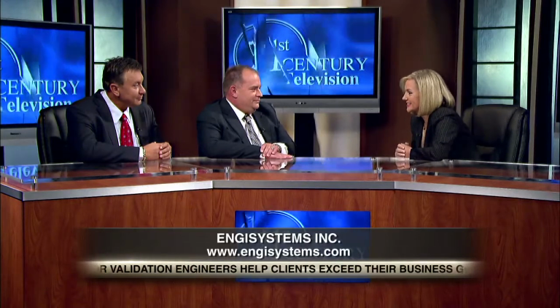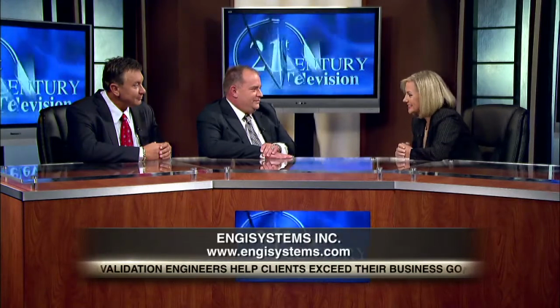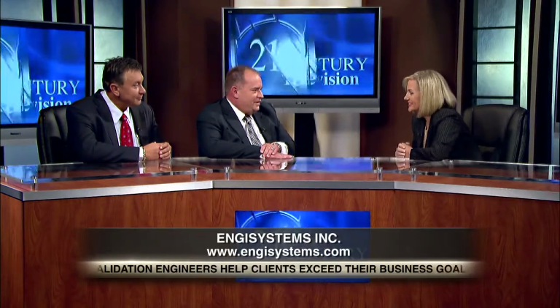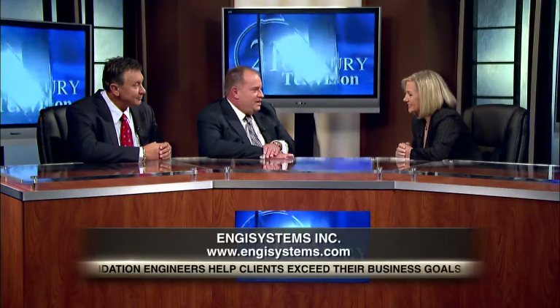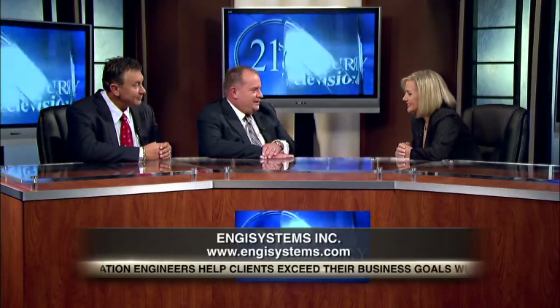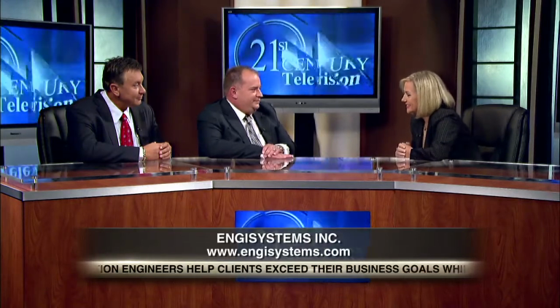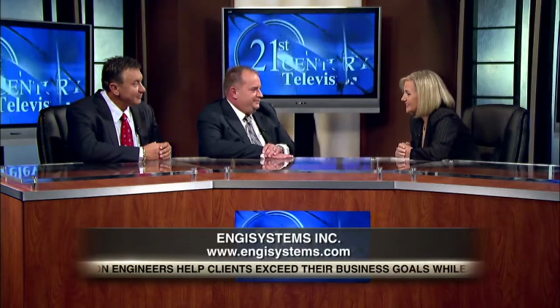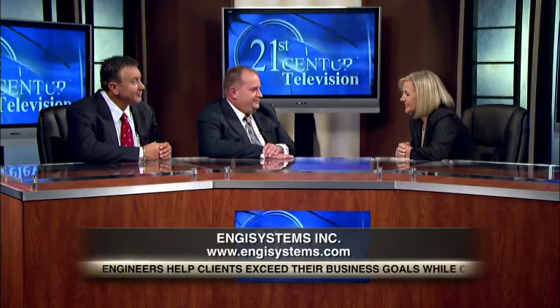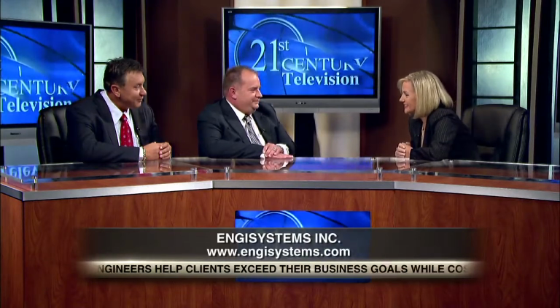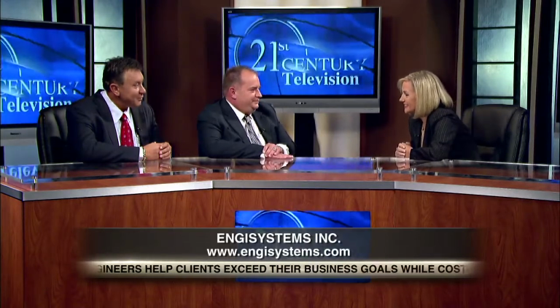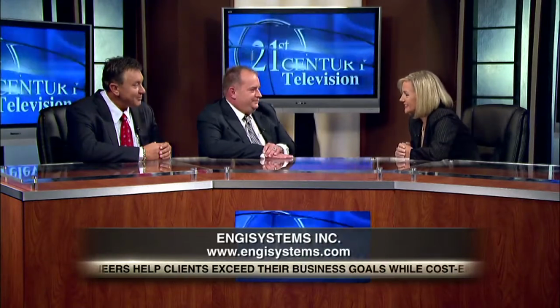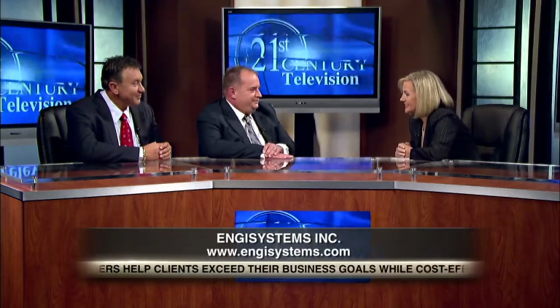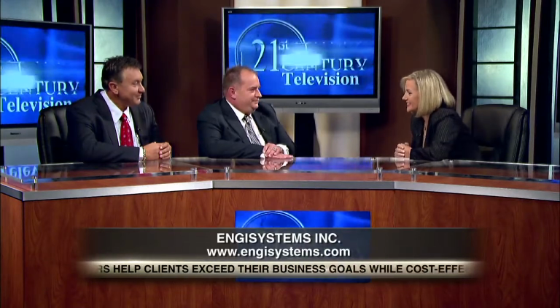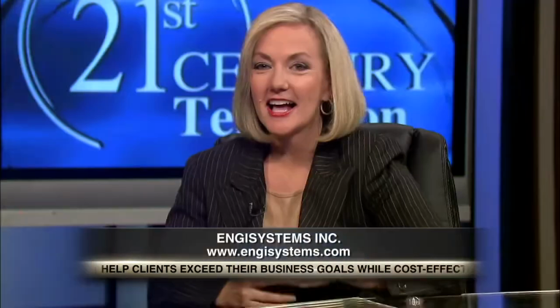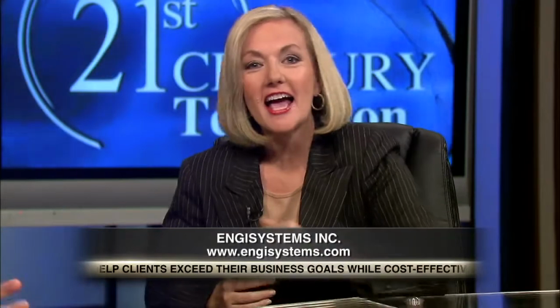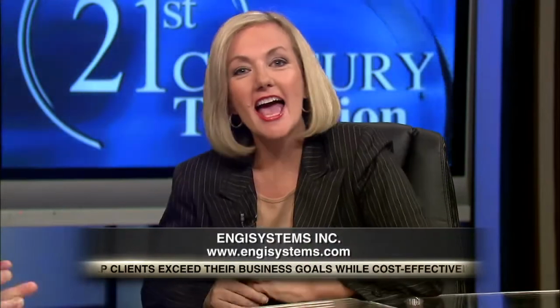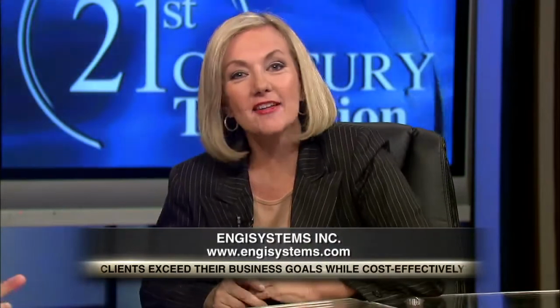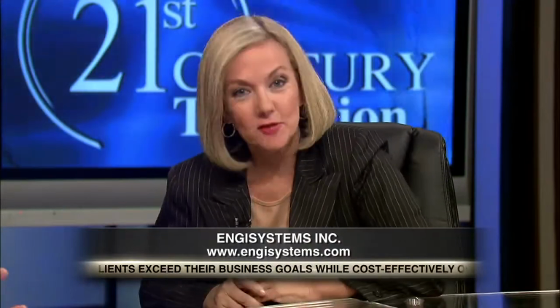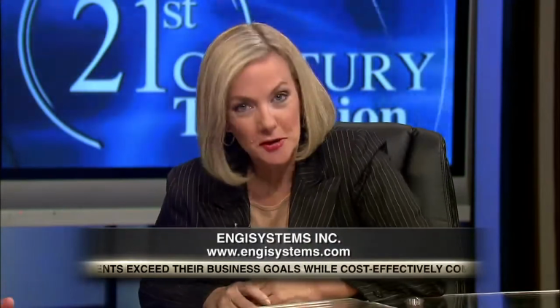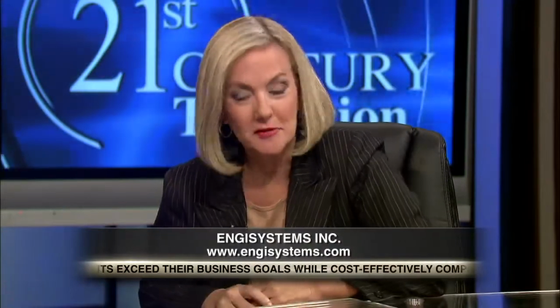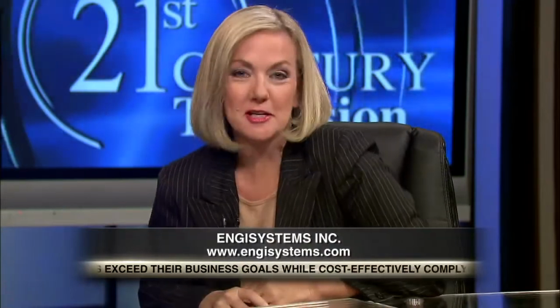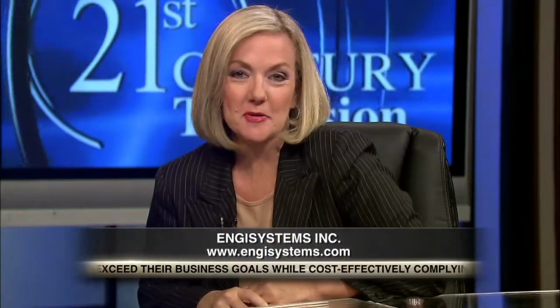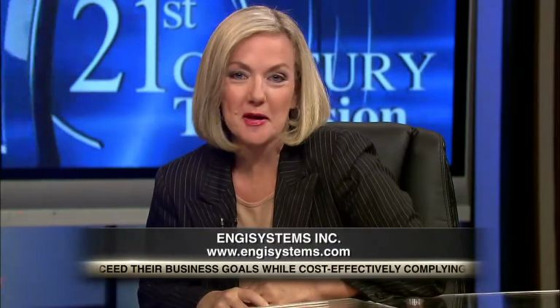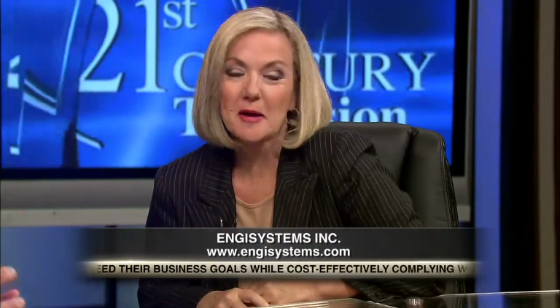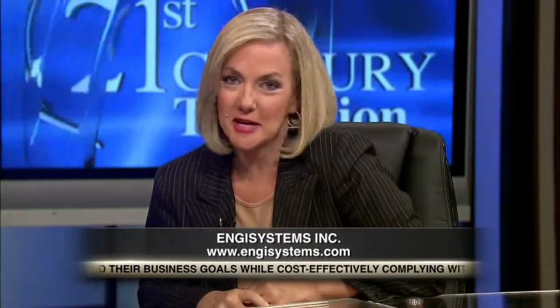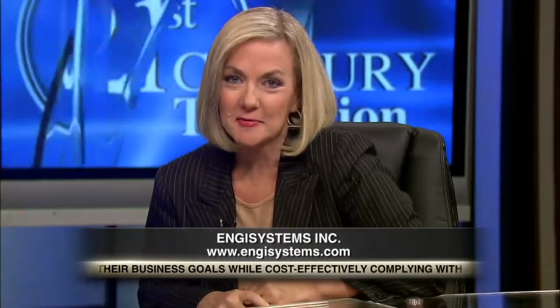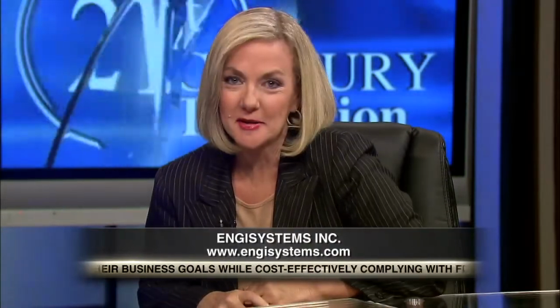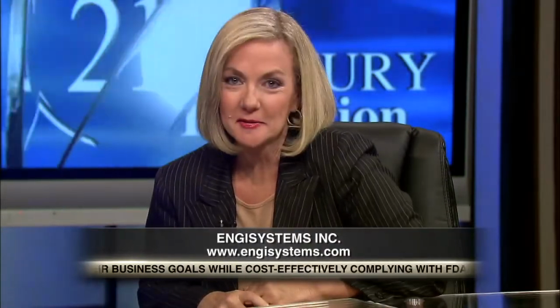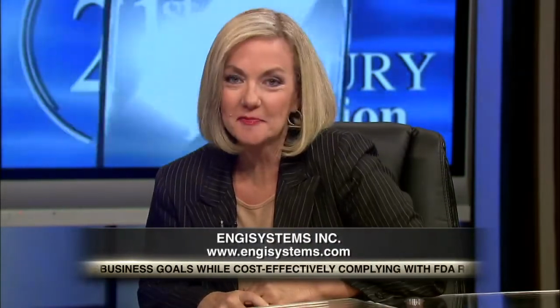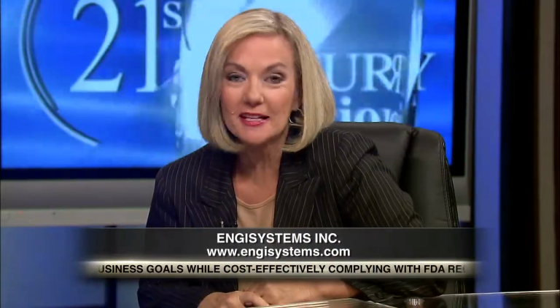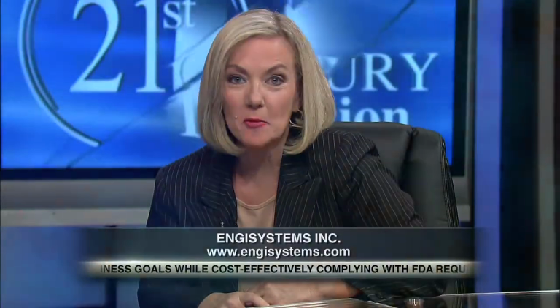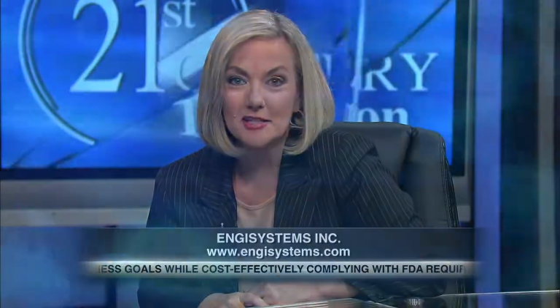Thank you, Jackie. Thank you very much. And for 21st Century Health, I'm Jackie Bales. Thanks for watching.